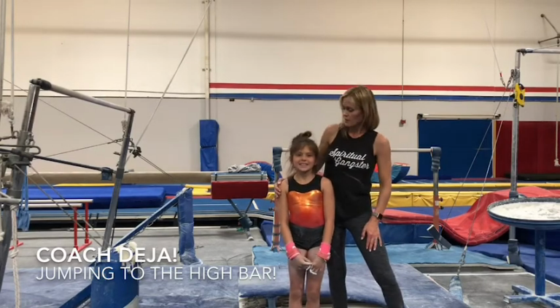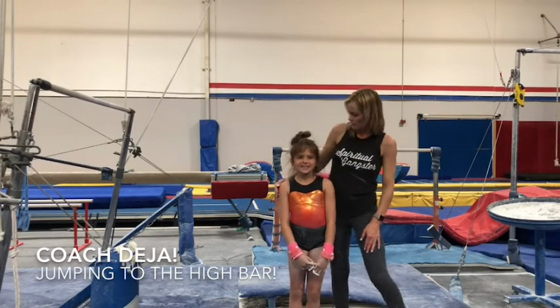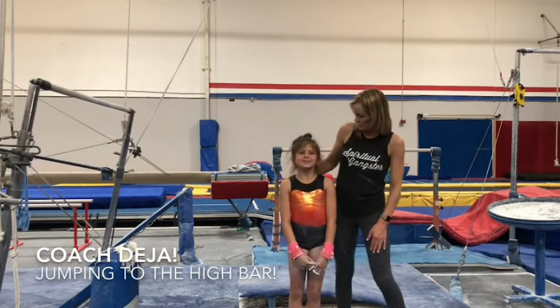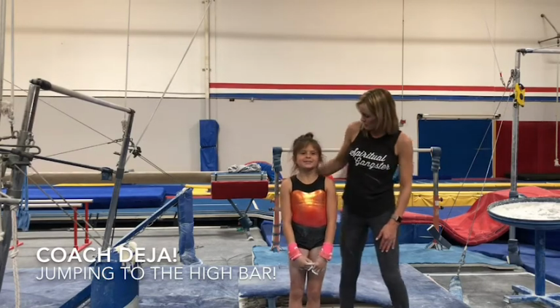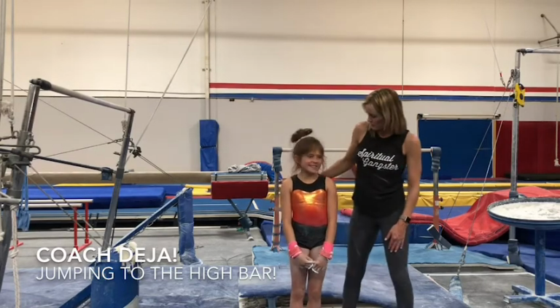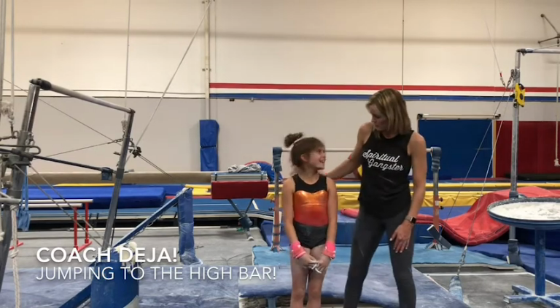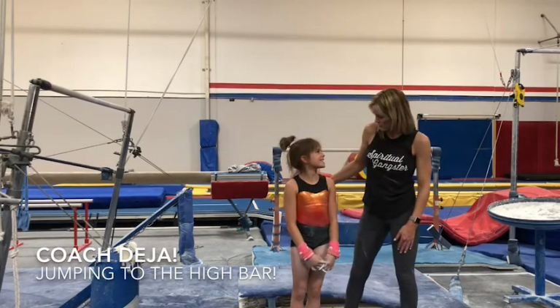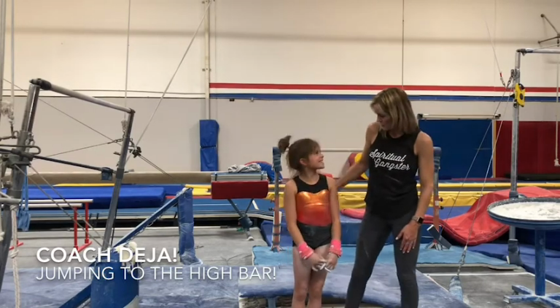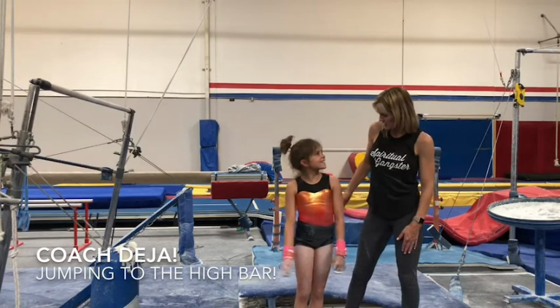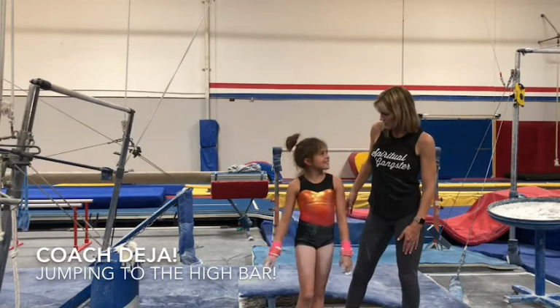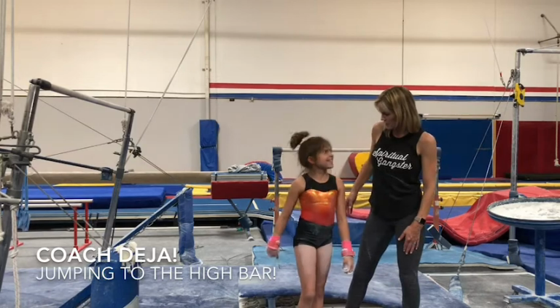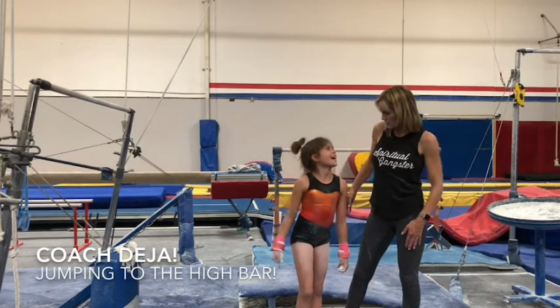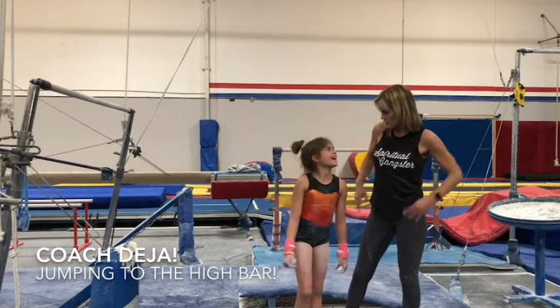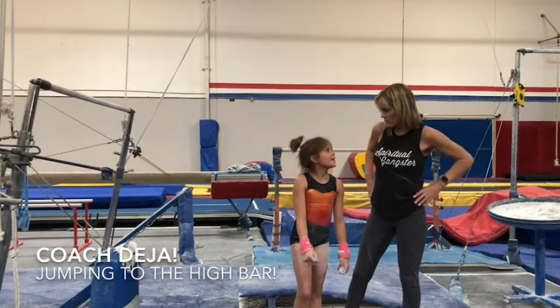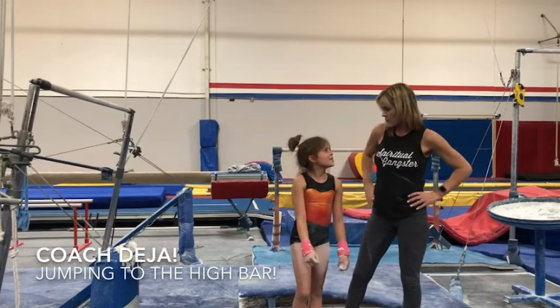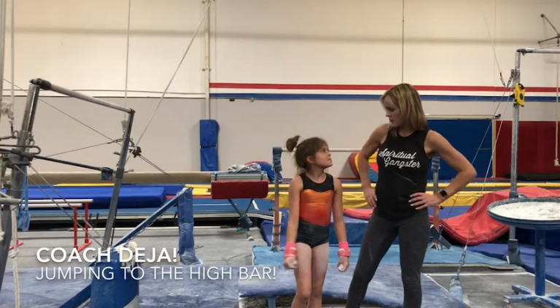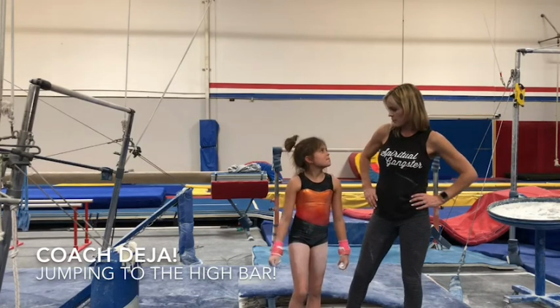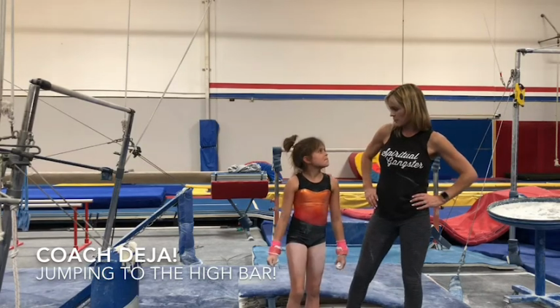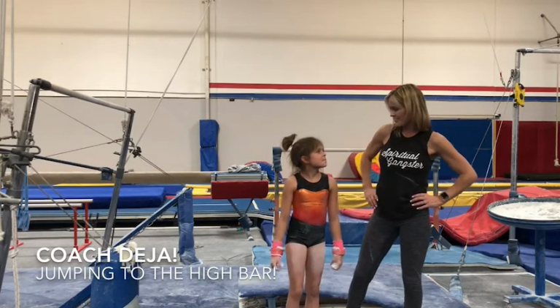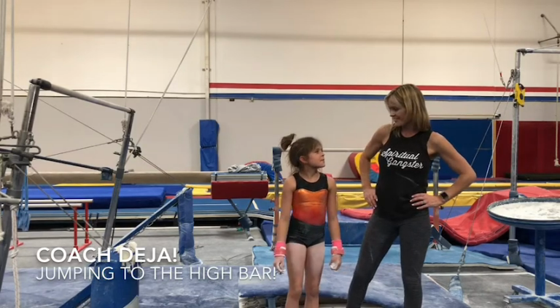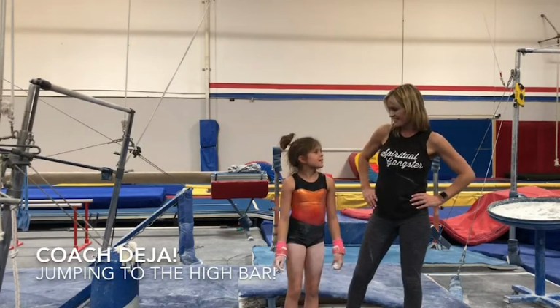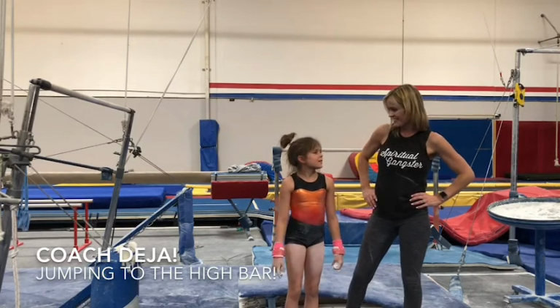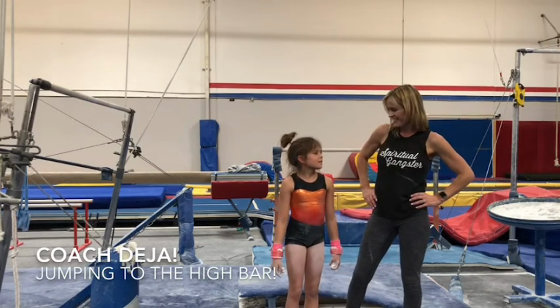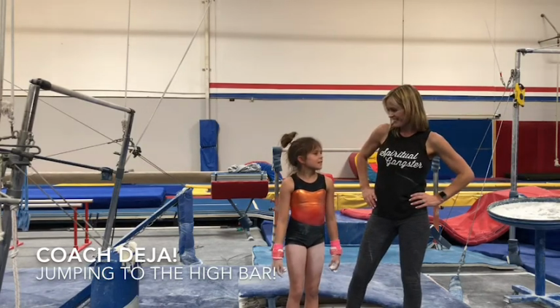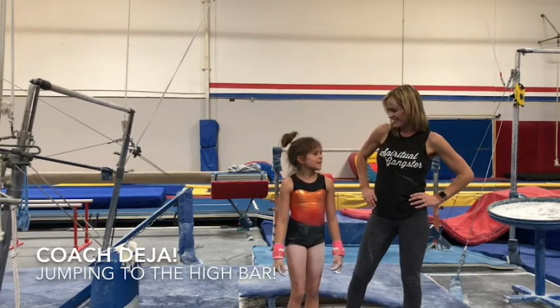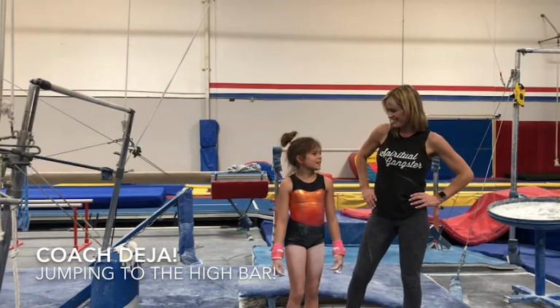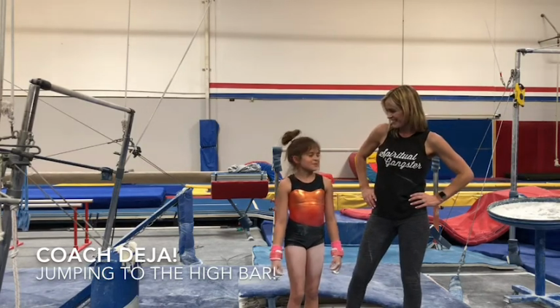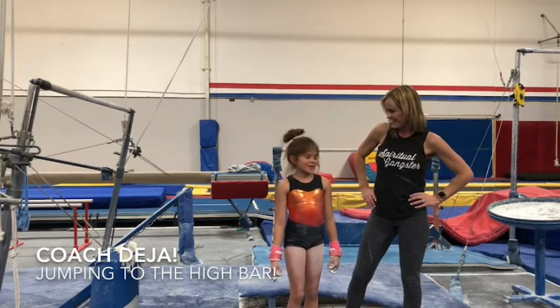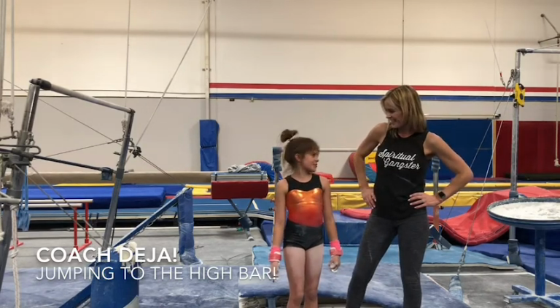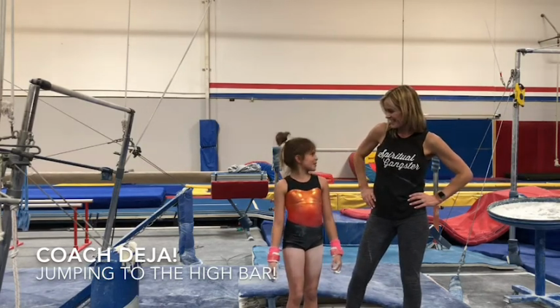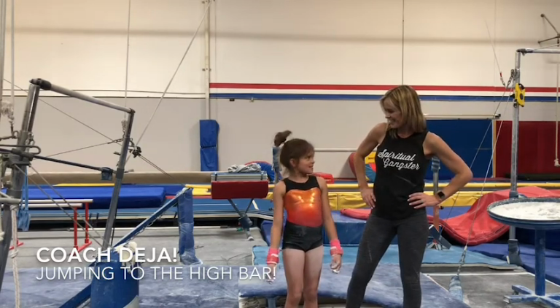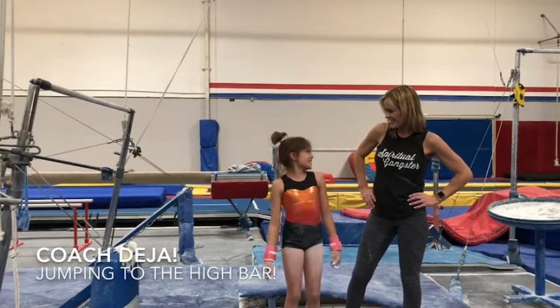She'll be ready for her regional competition coming up this weekend. Are you excited, Audrey? What's your favorite part about bars? Doing my routine.